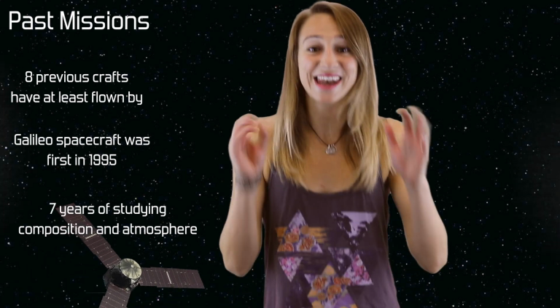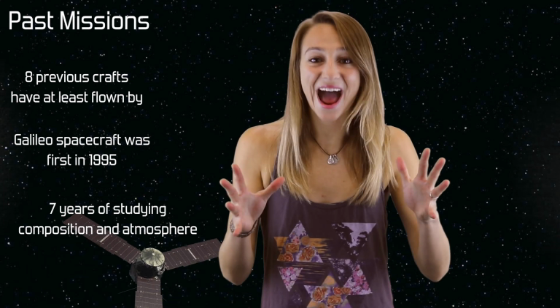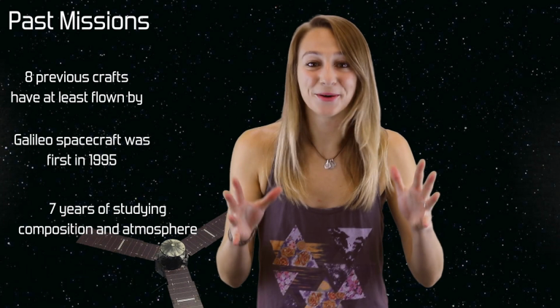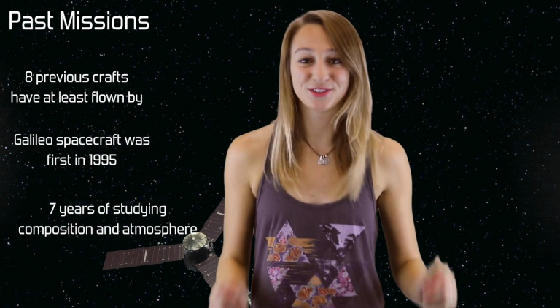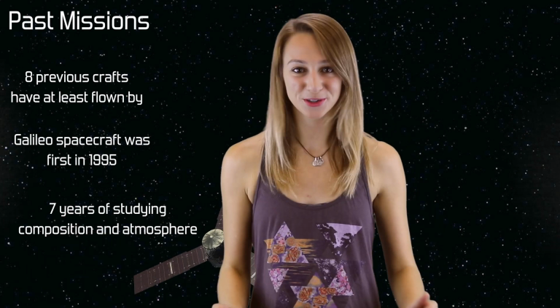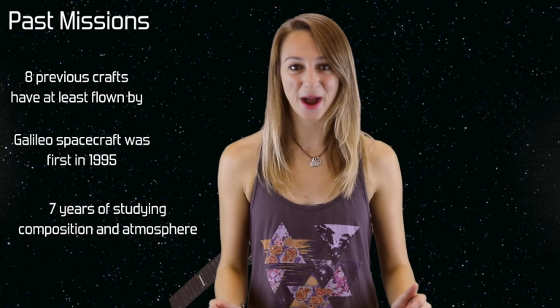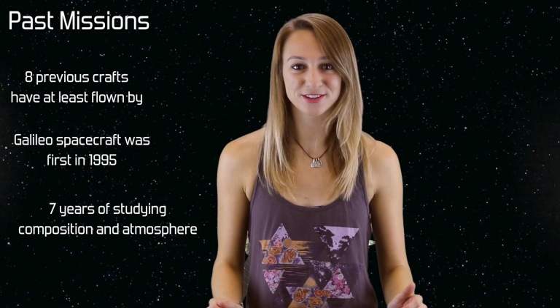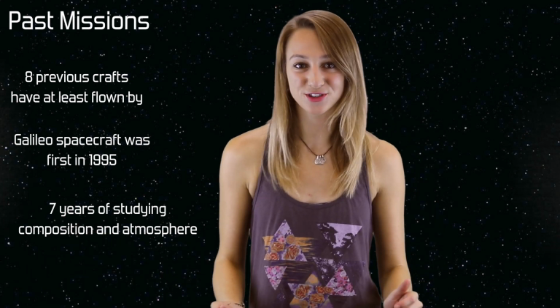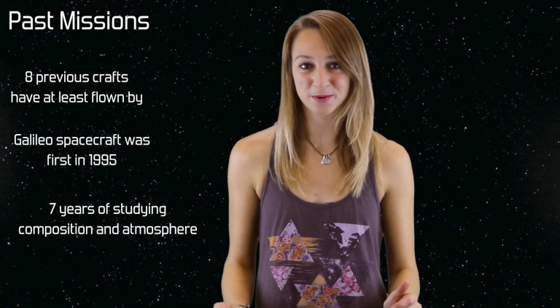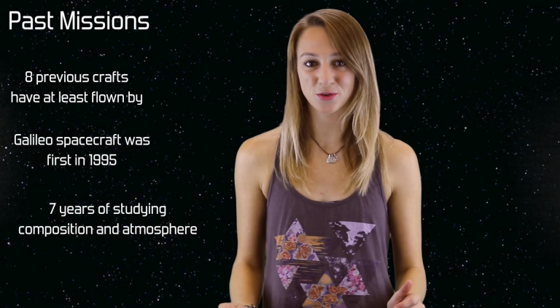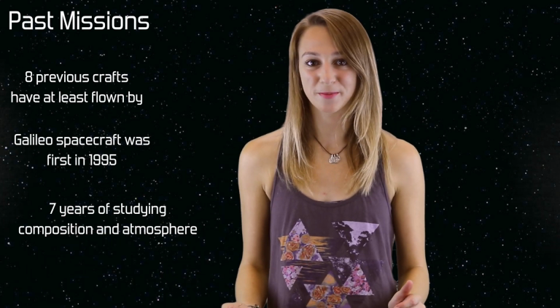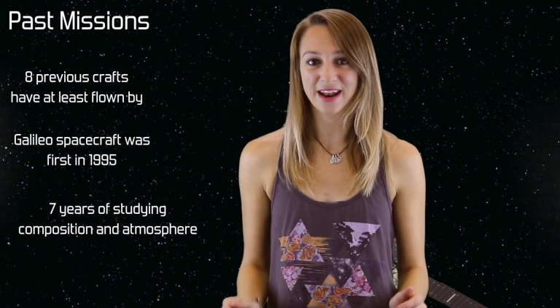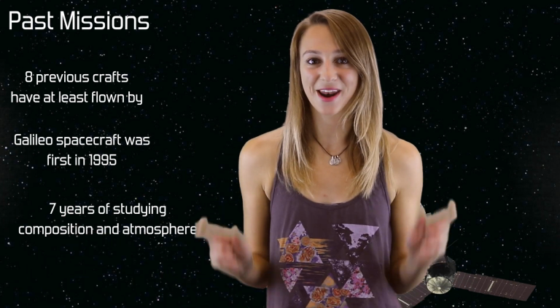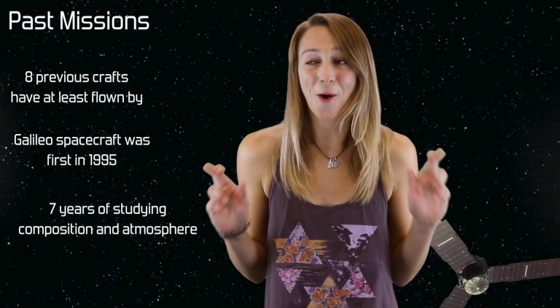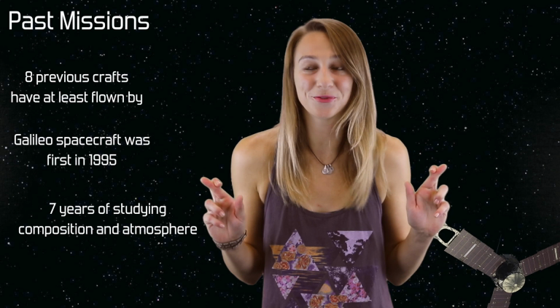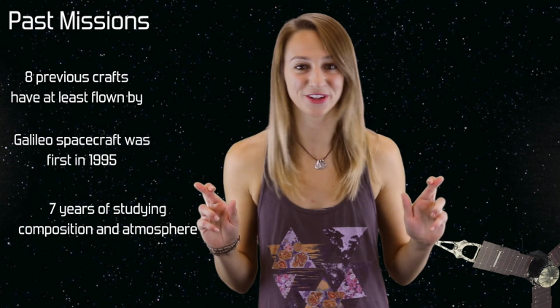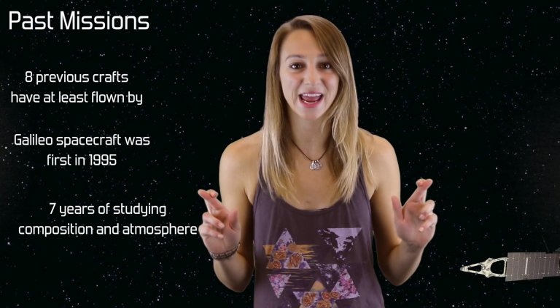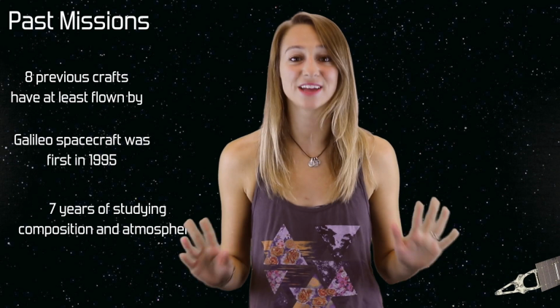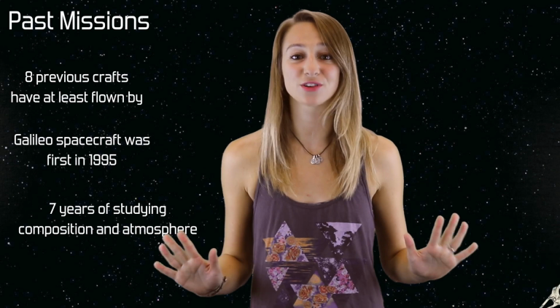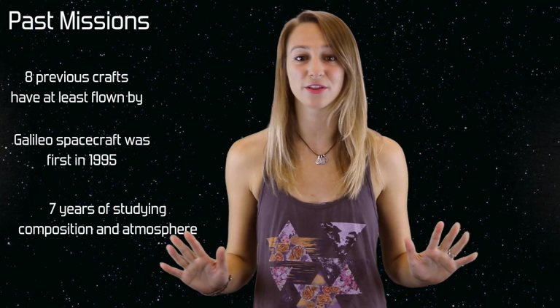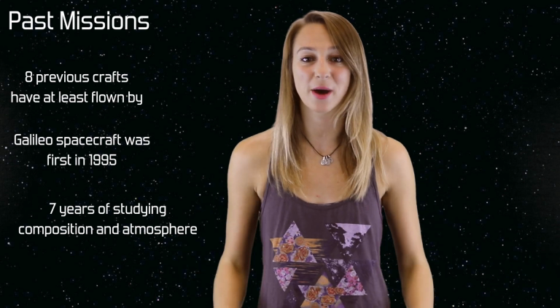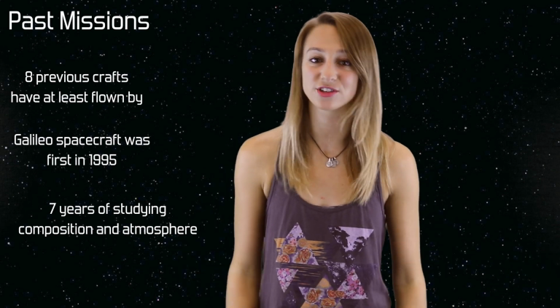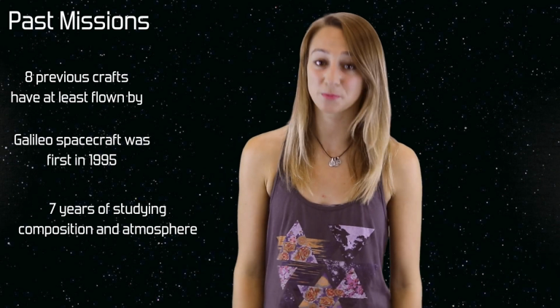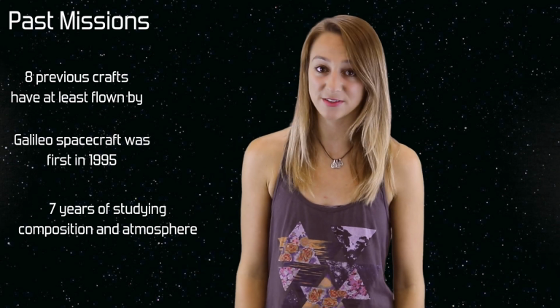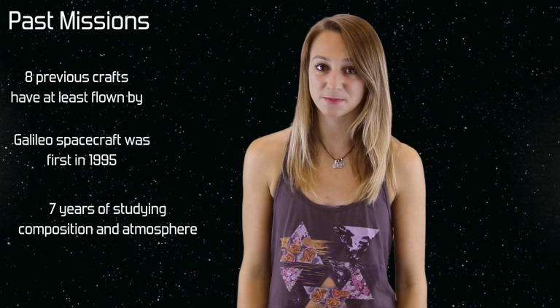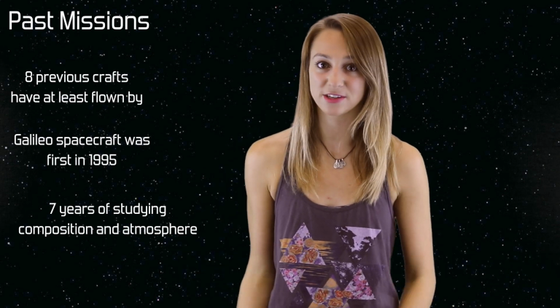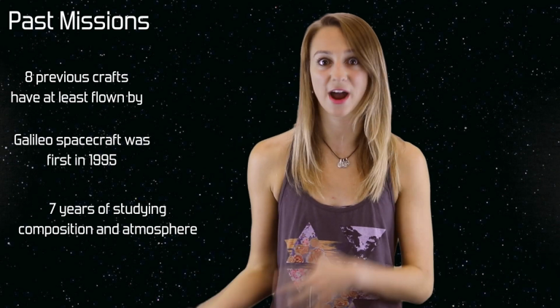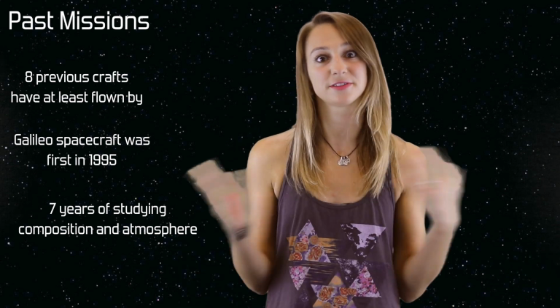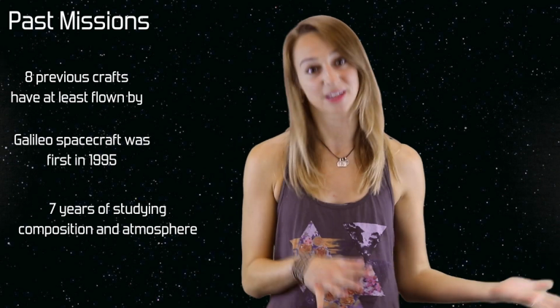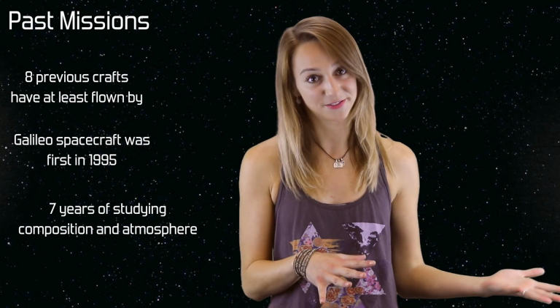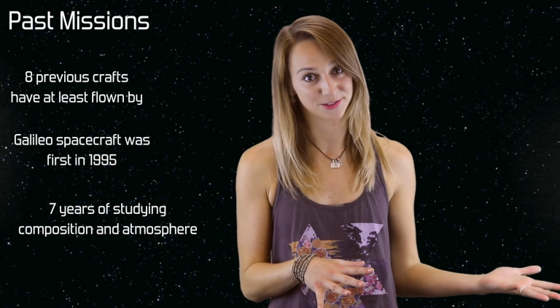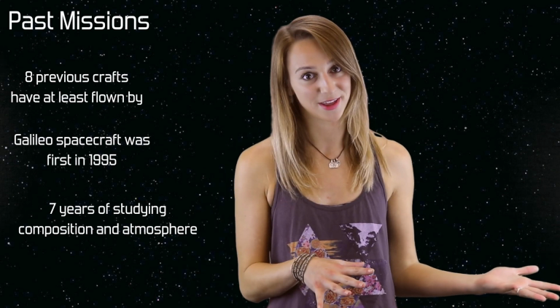And now, Juno will enter Jupiter's orbit and hopefully answer all the questions previous spacecrafts left us with.